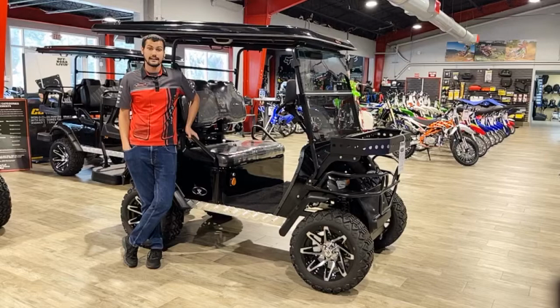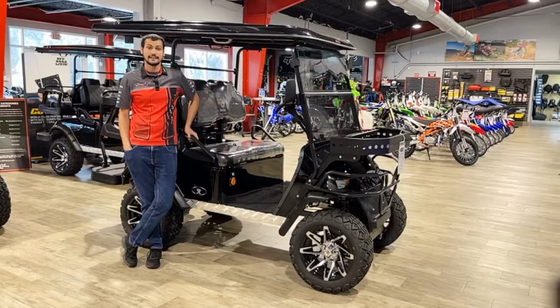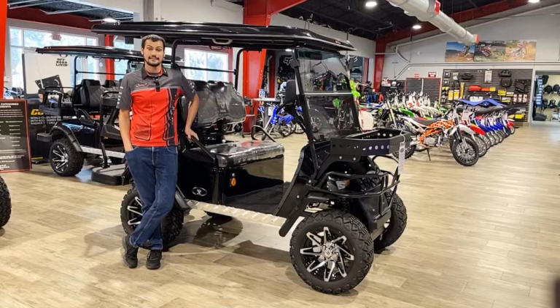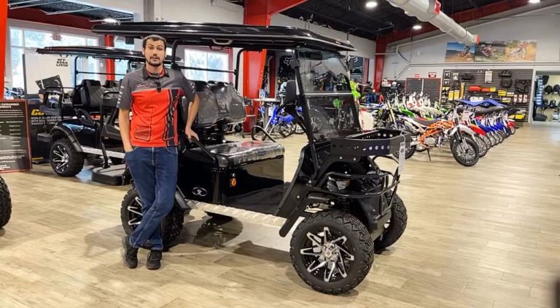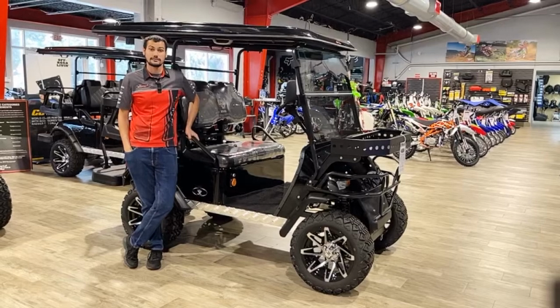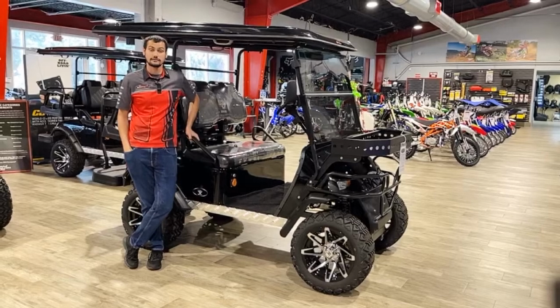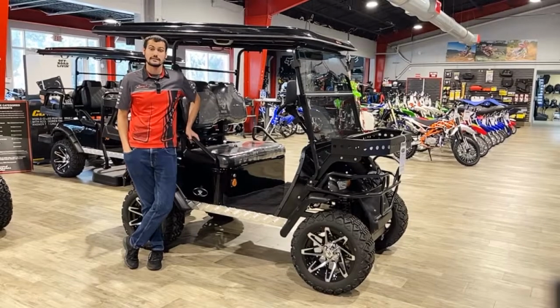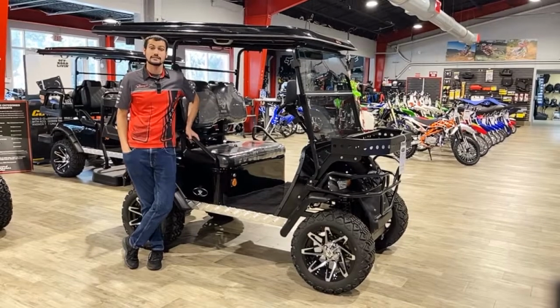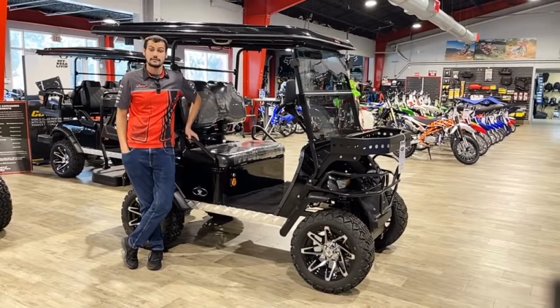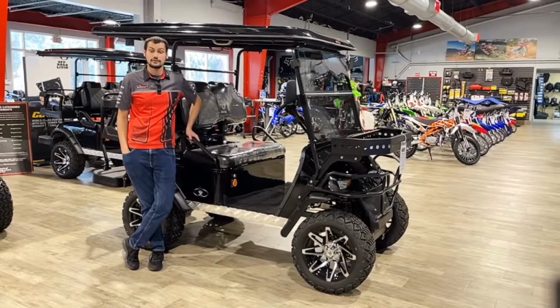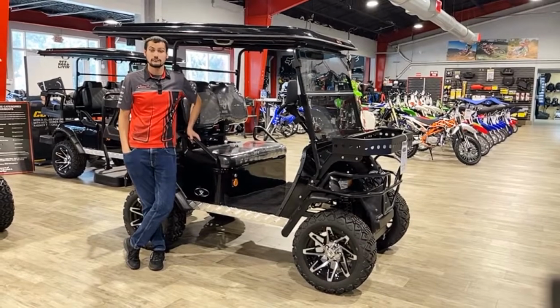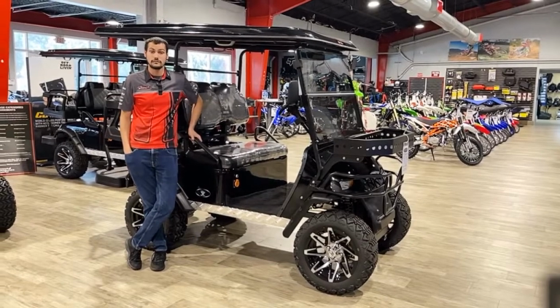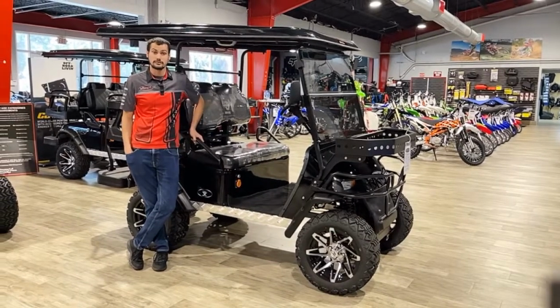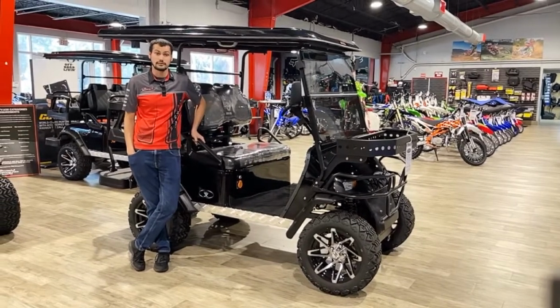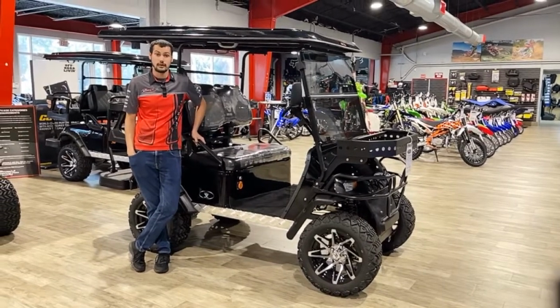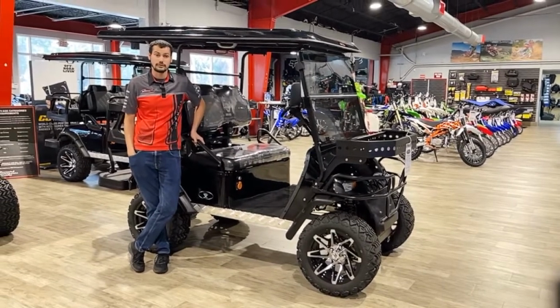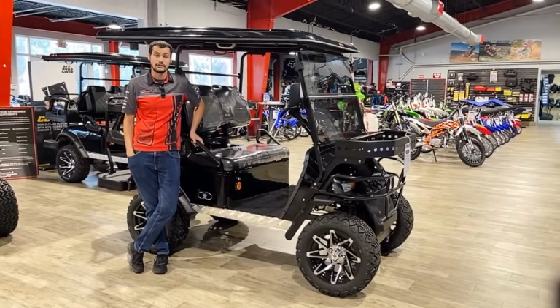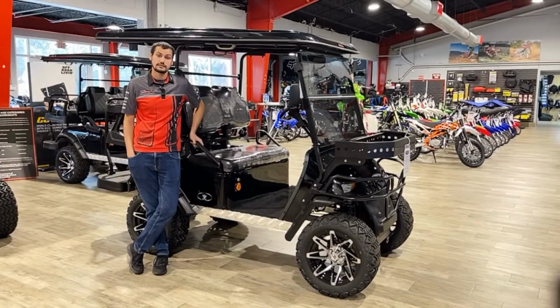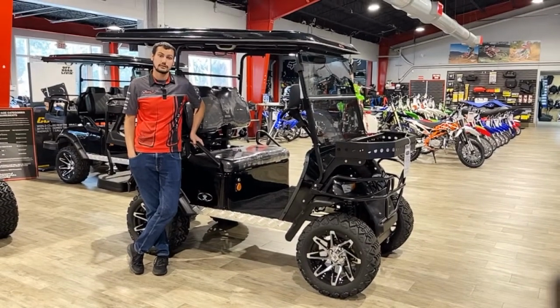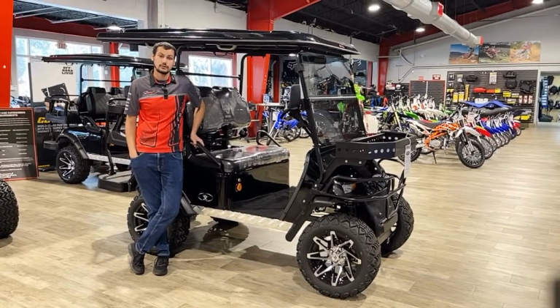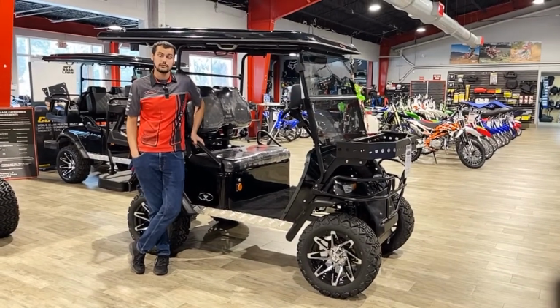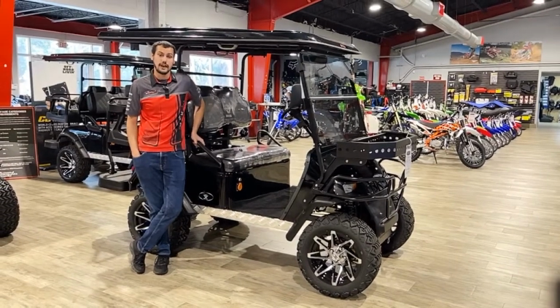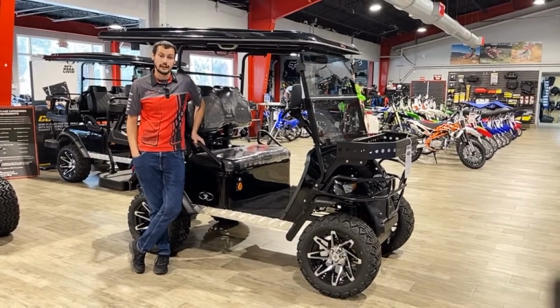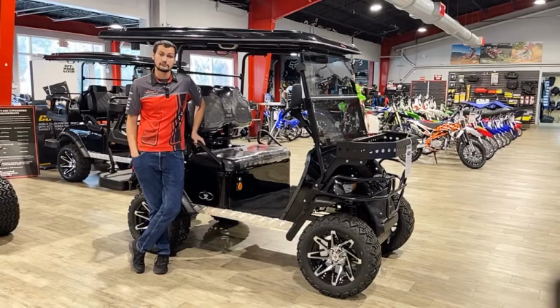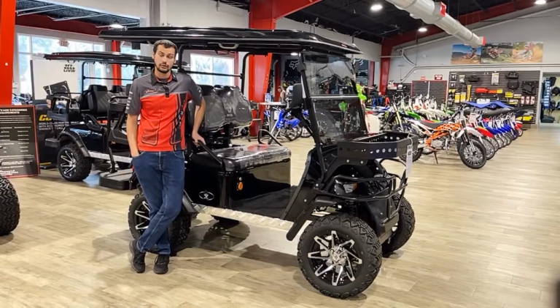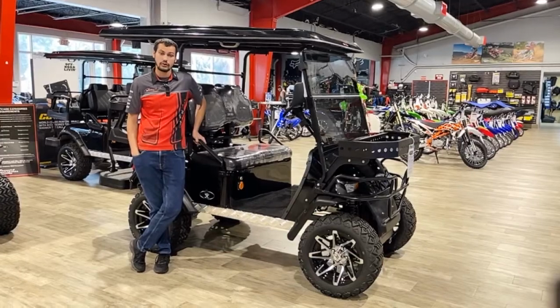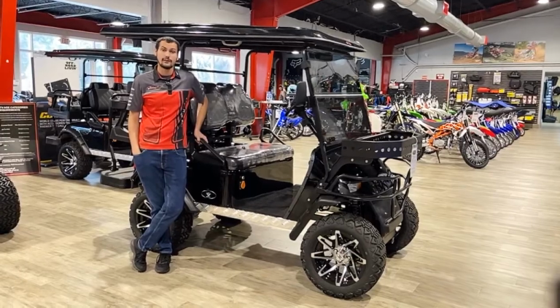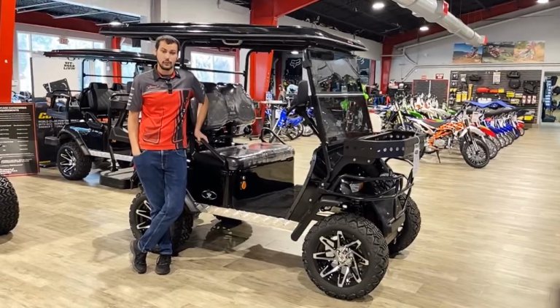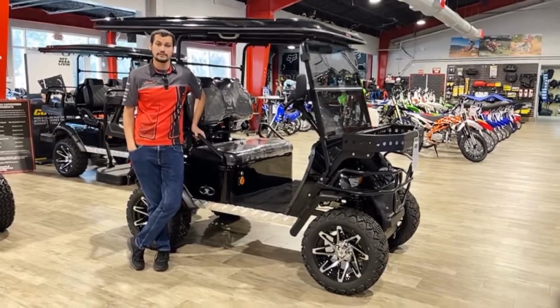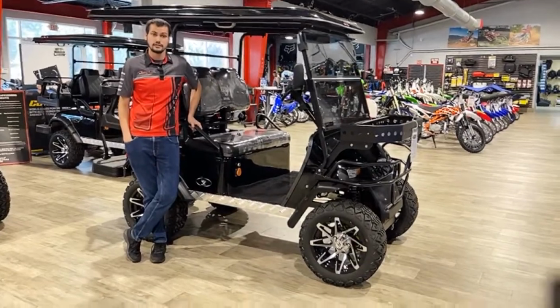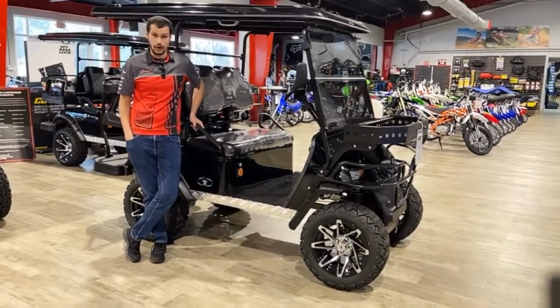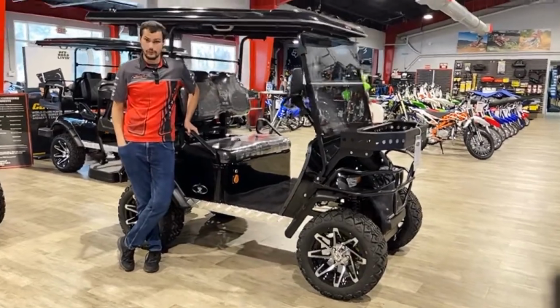Hey guys, it's Austin, the Assistant Sales Manager of Broward Motorsports at Palm Beach. Today we're going over the Iron Bowl four-seater golf cart.